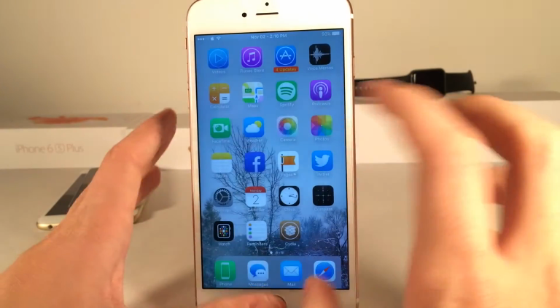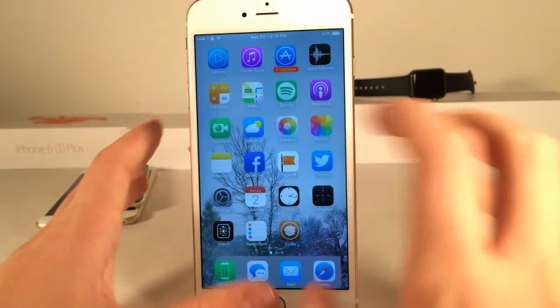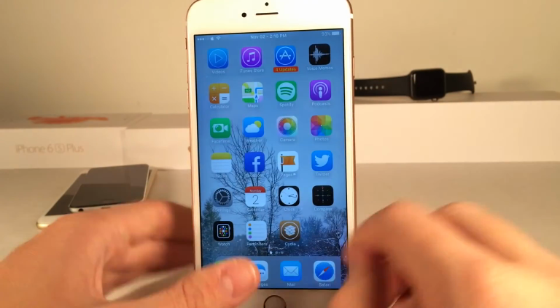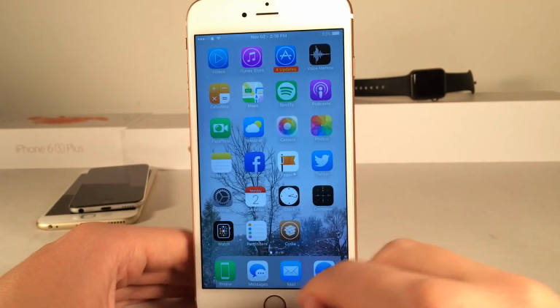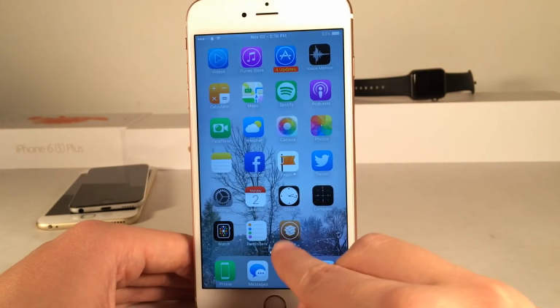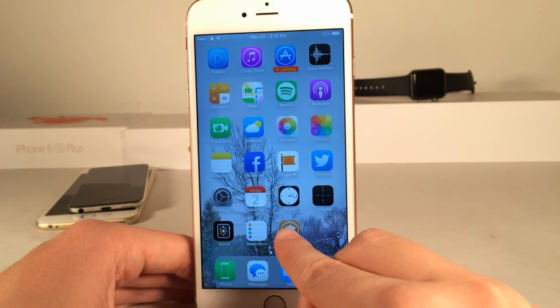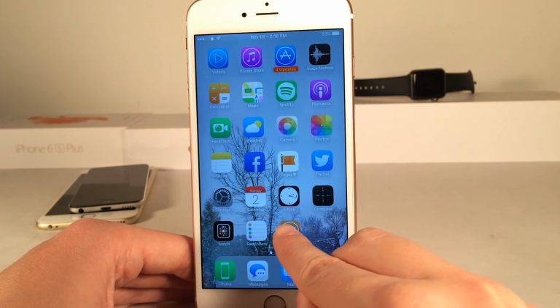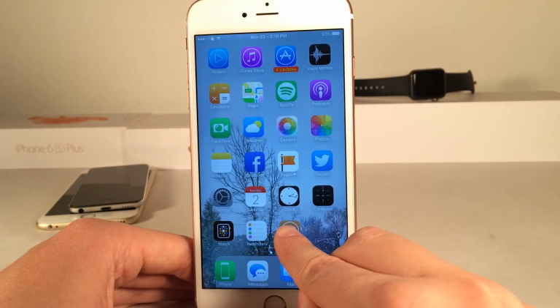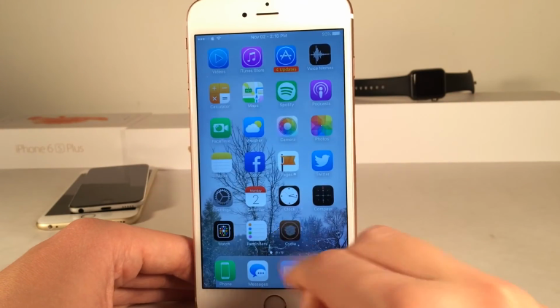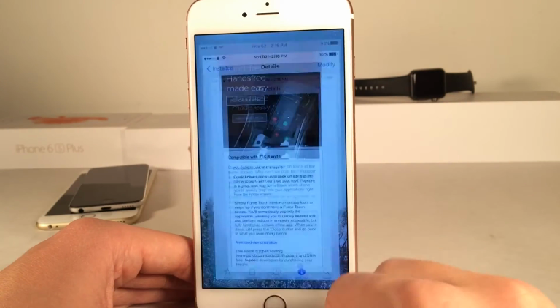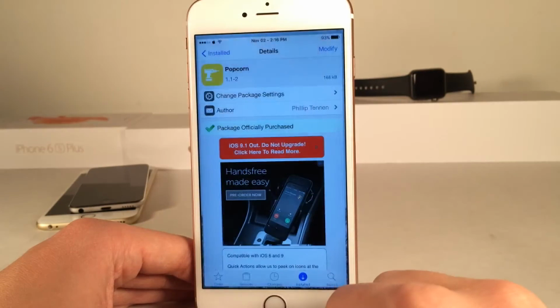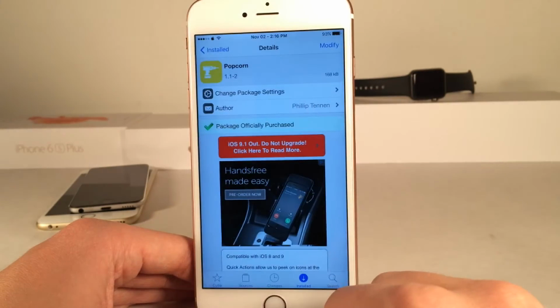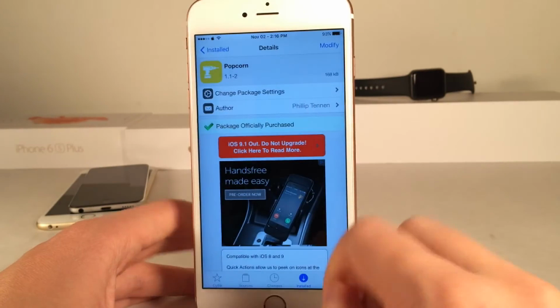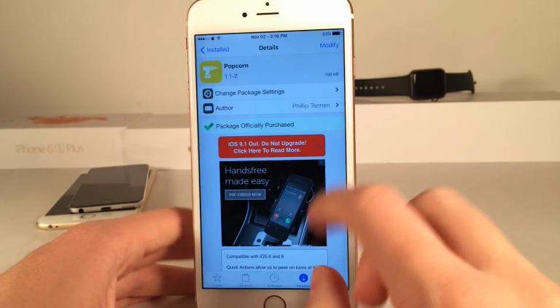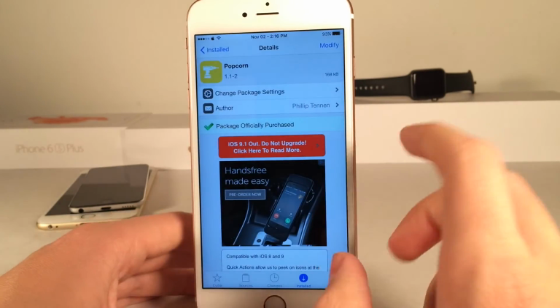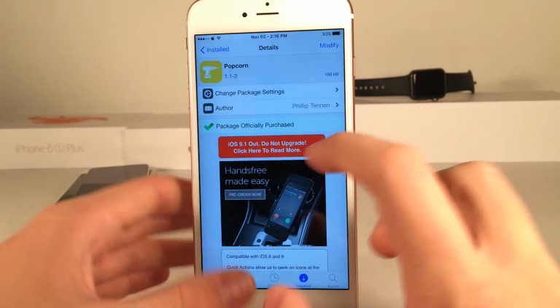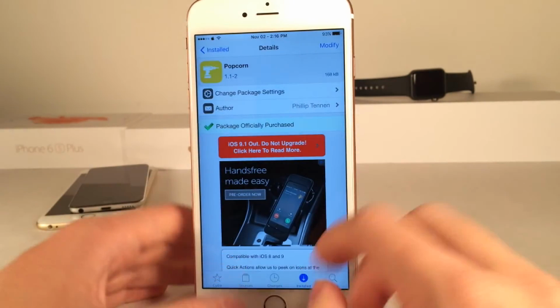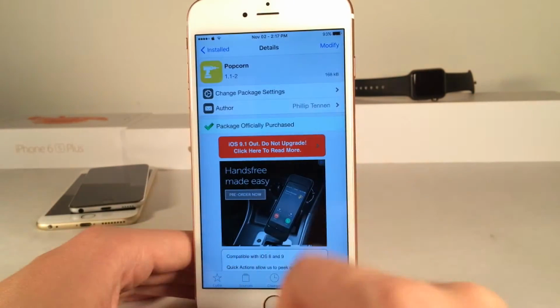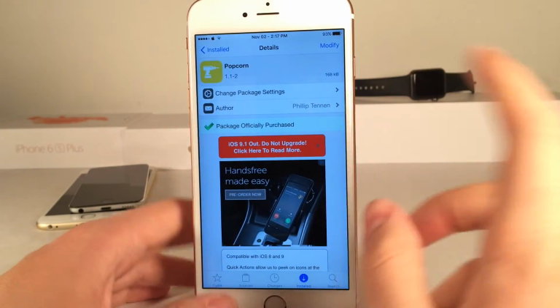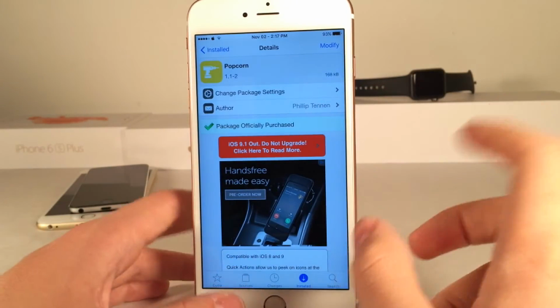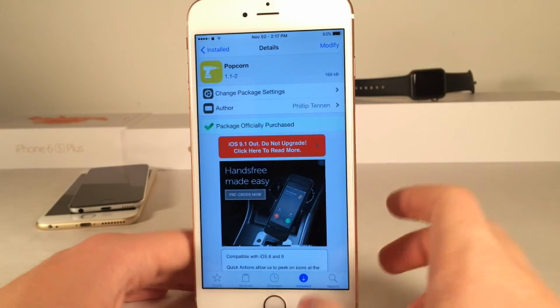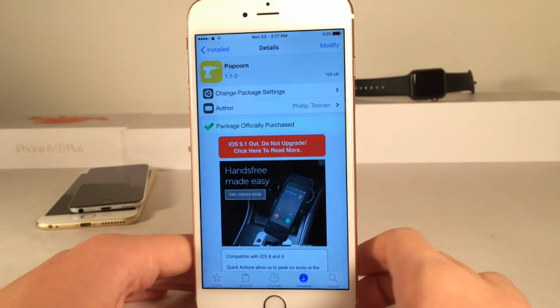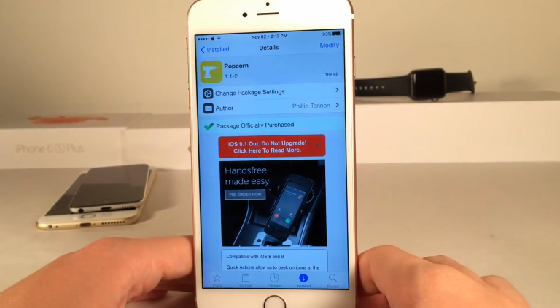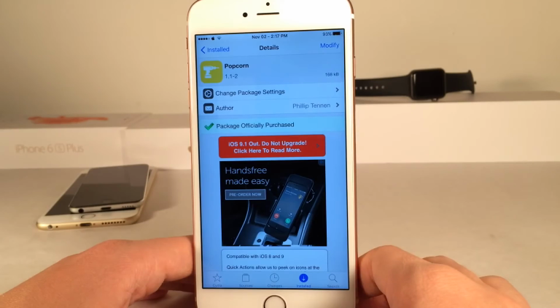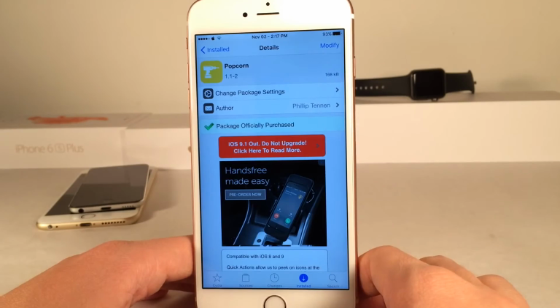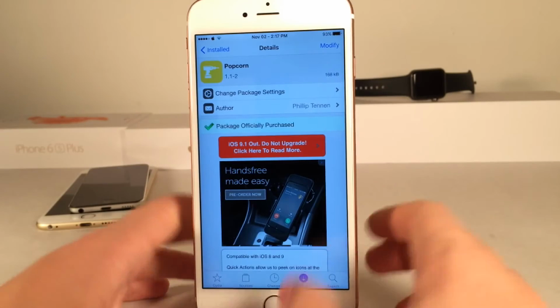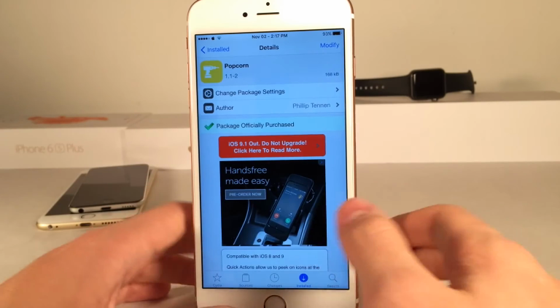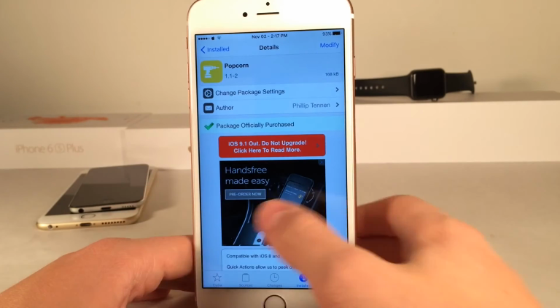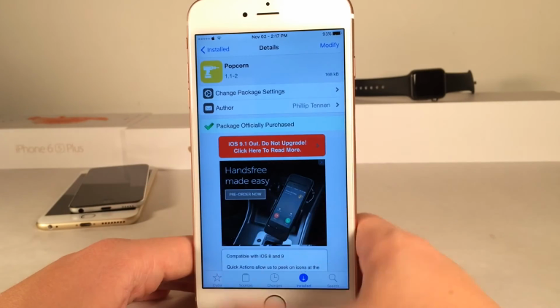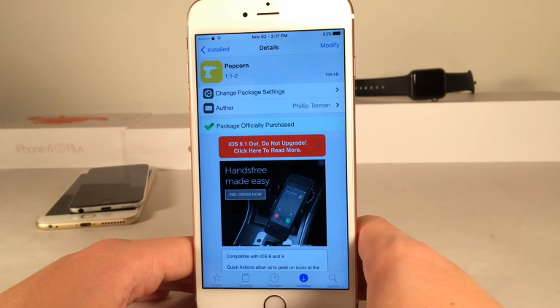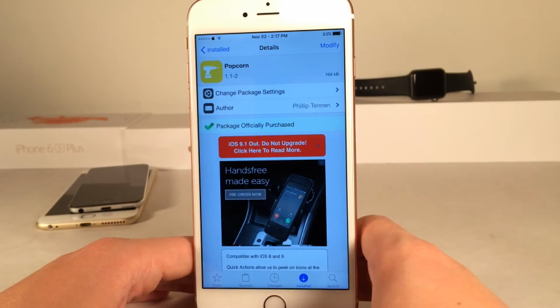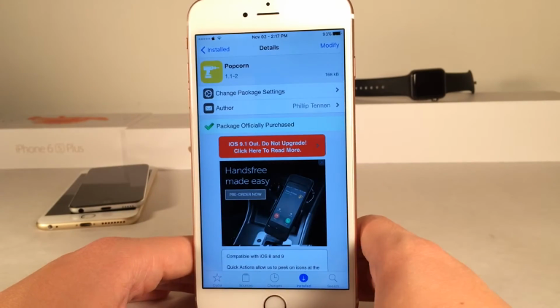No options to configure, it just works exactly as you just saw it. Once again, it's called Popcorn and it's available for 99 cents.